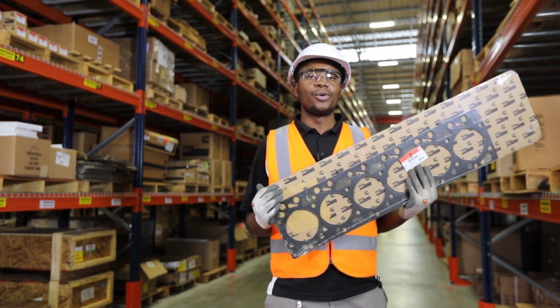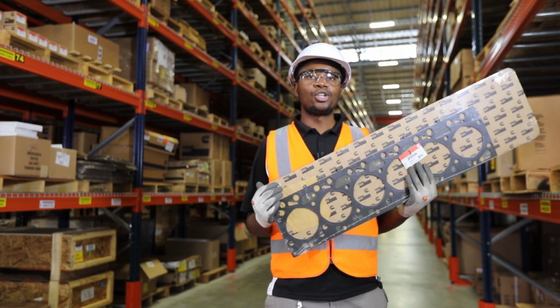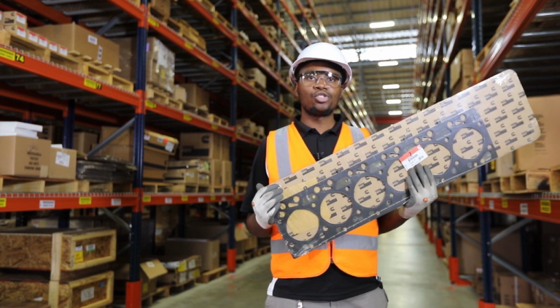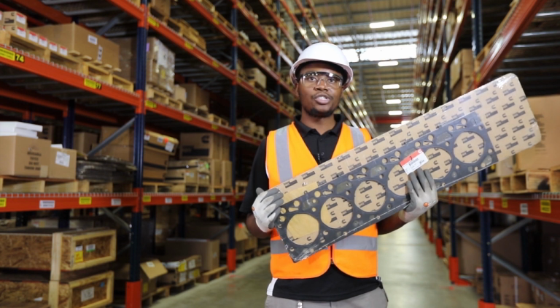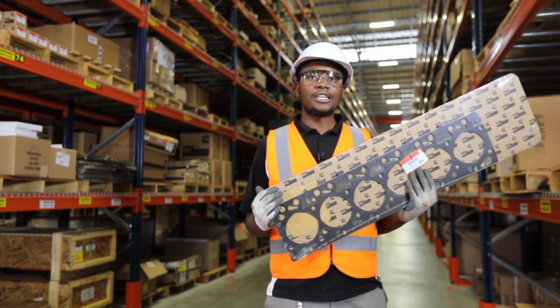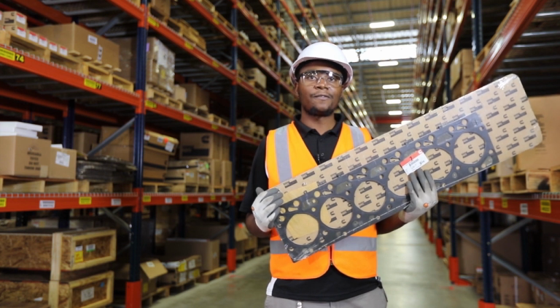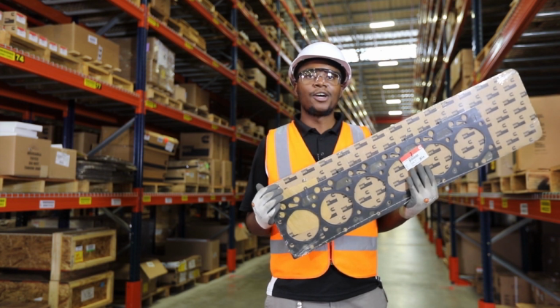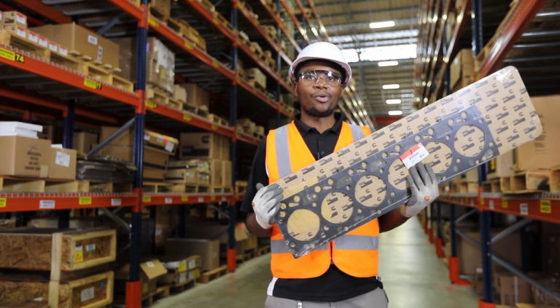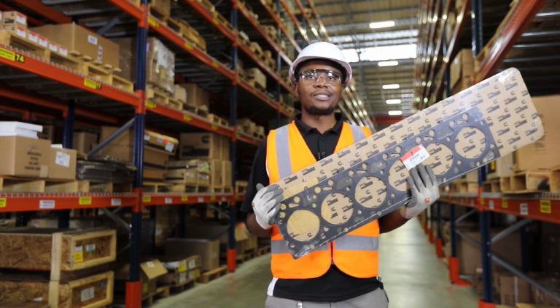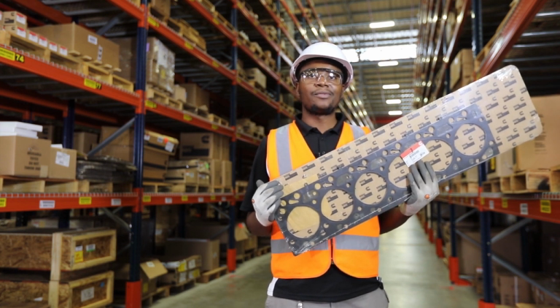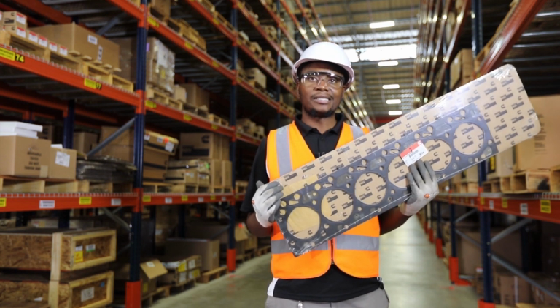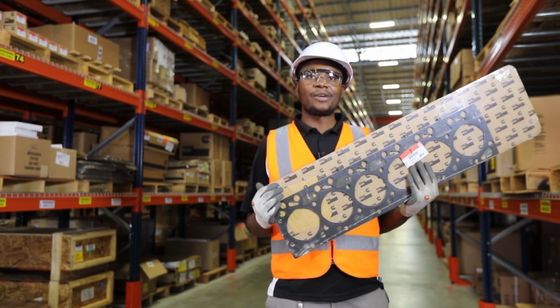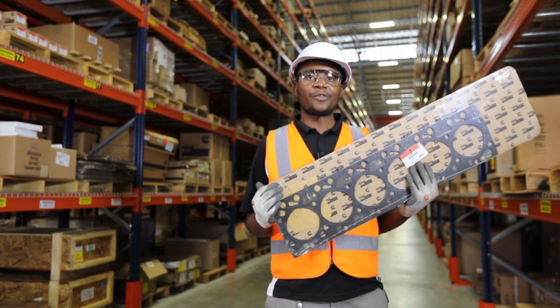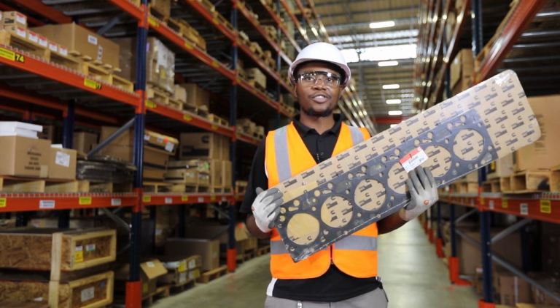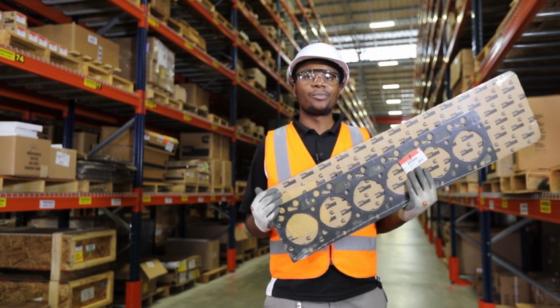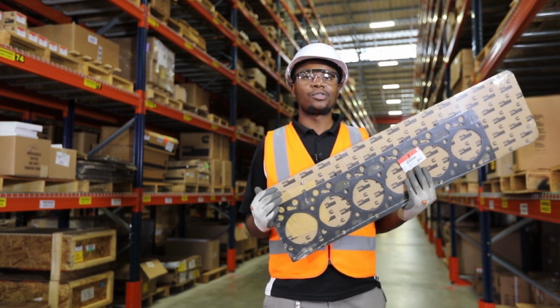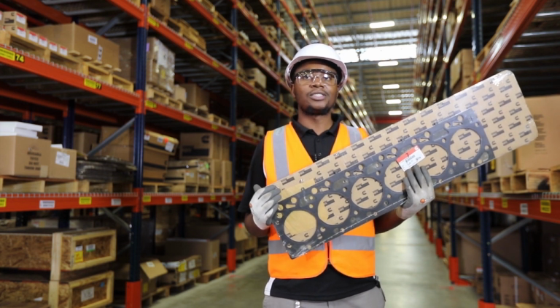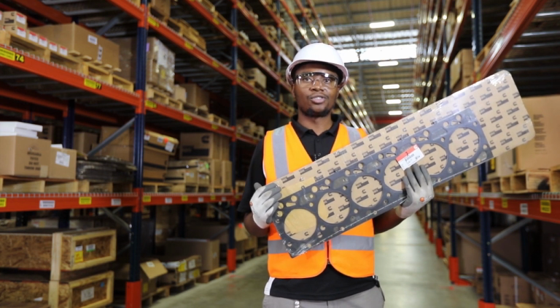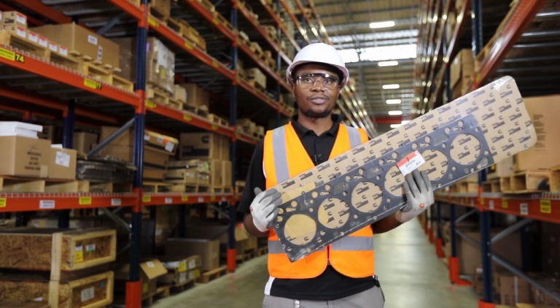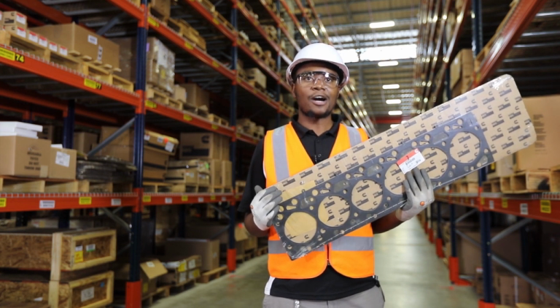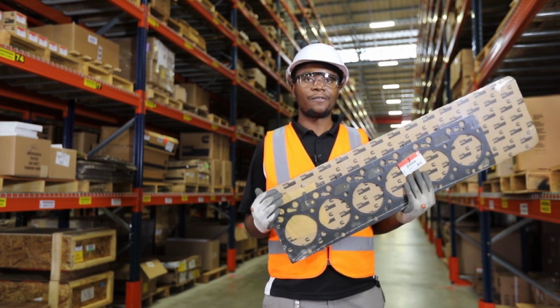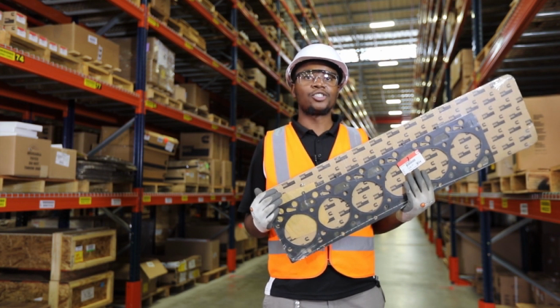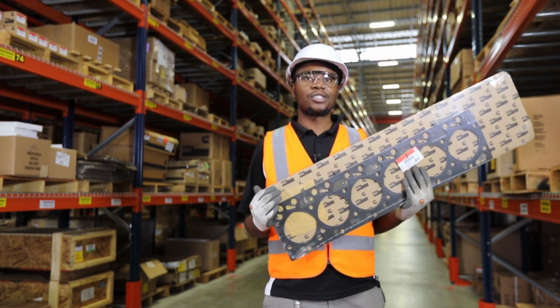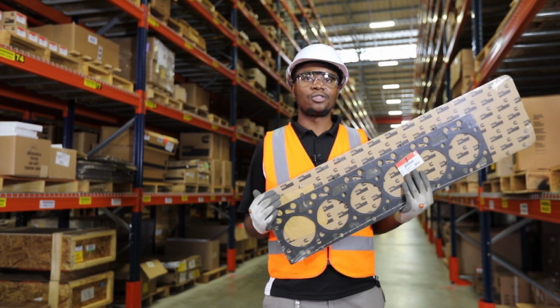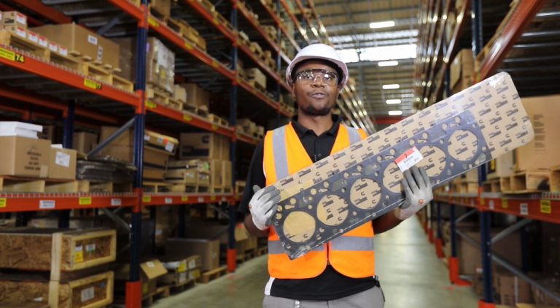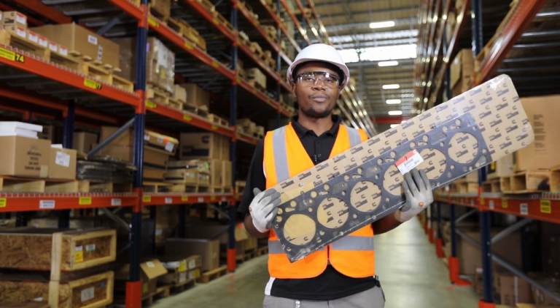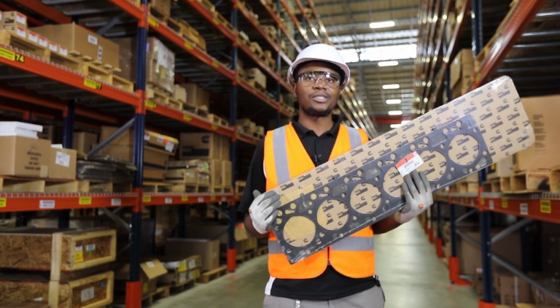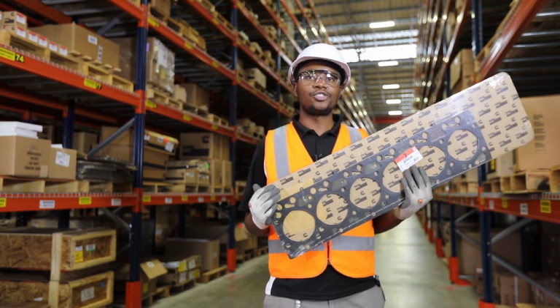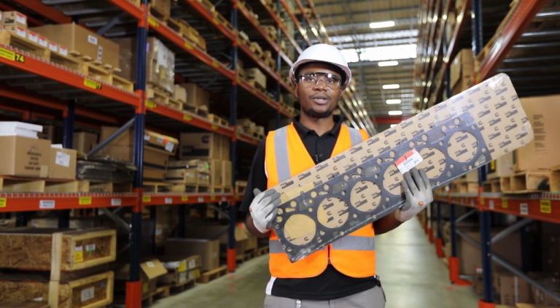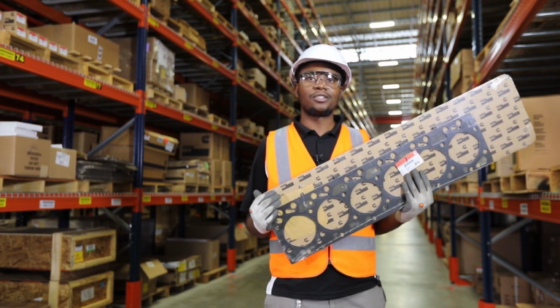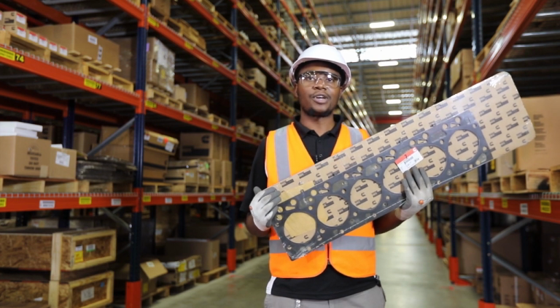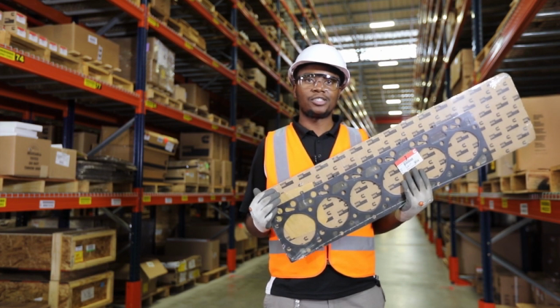We don't usually give parts and design manufacturing the importance it deserves, however it is critical in the performance and durability of your engine.